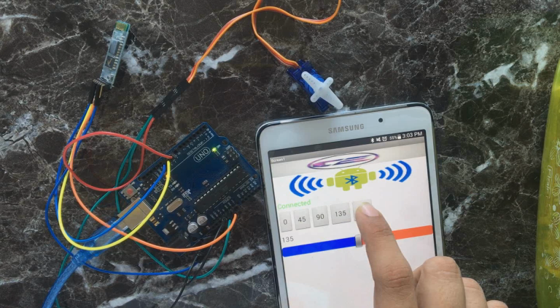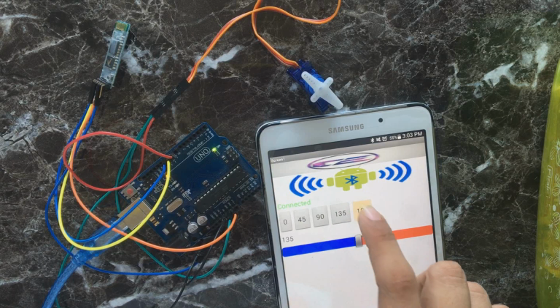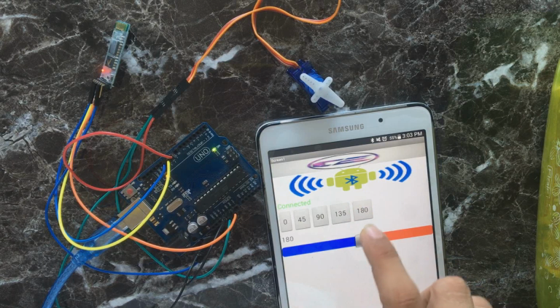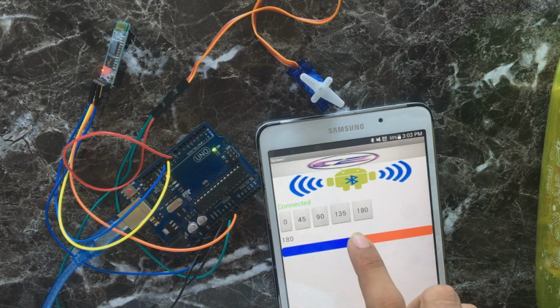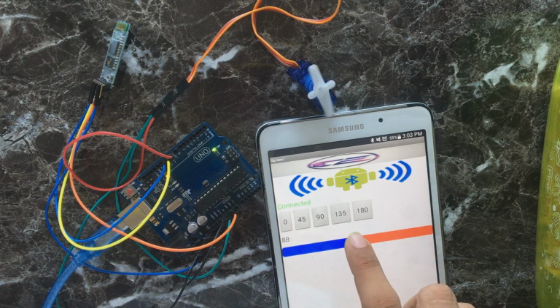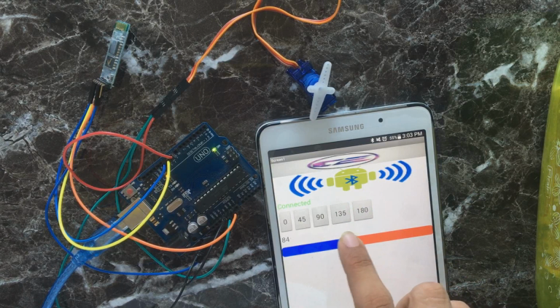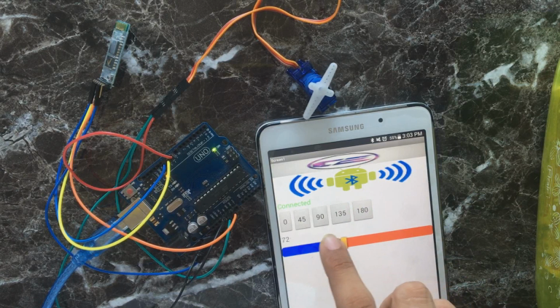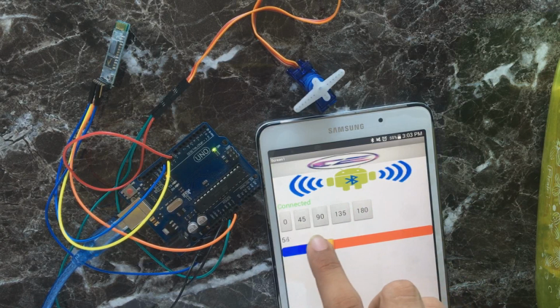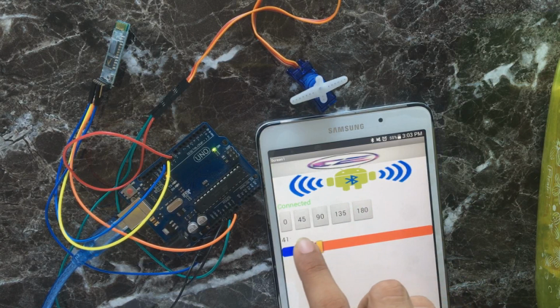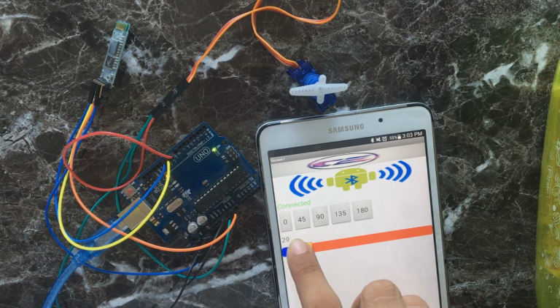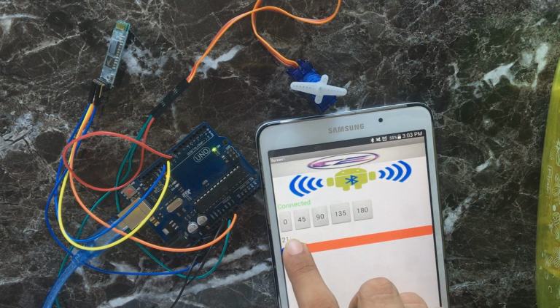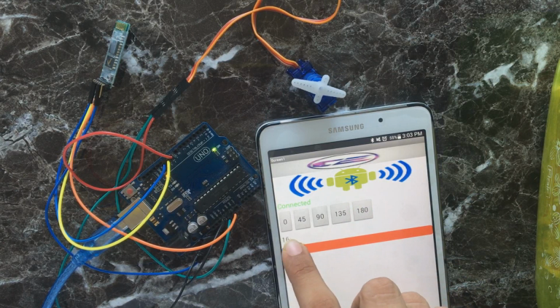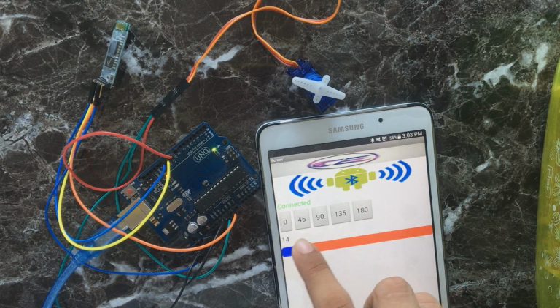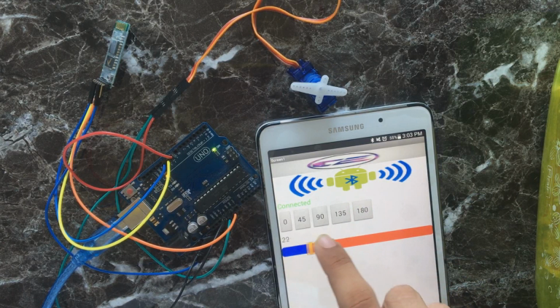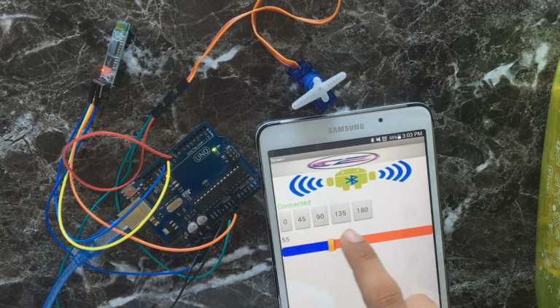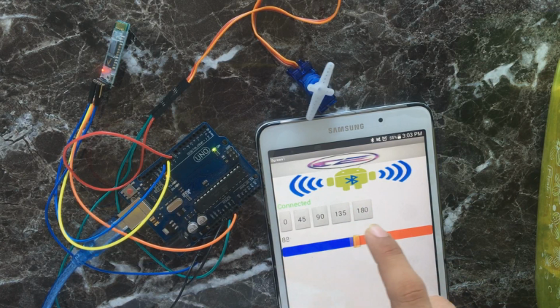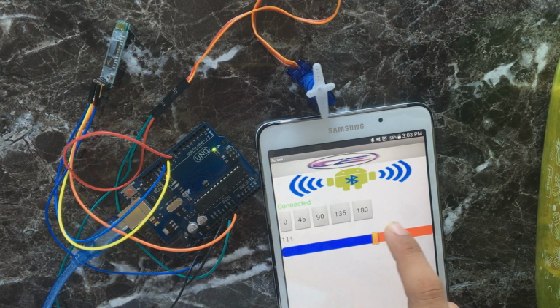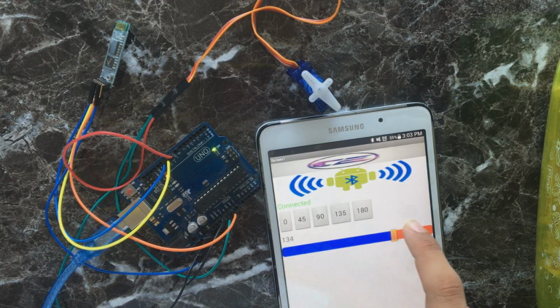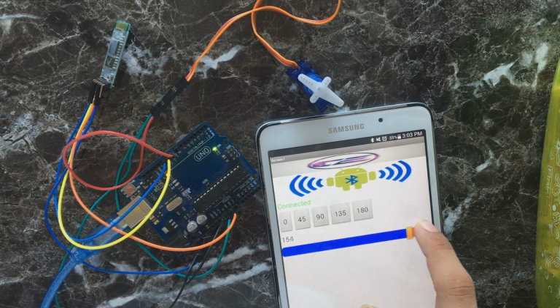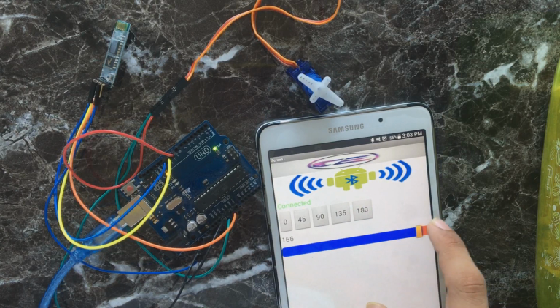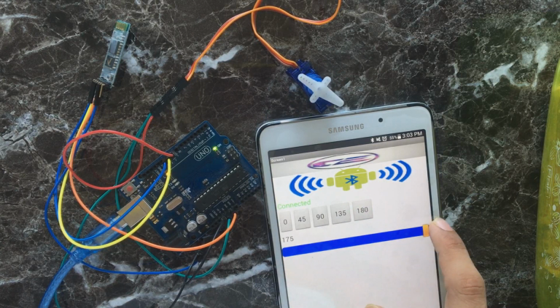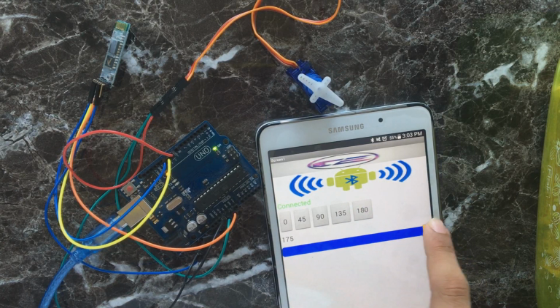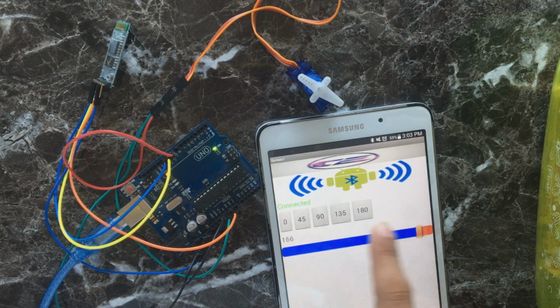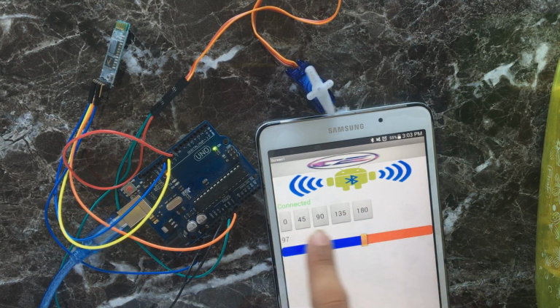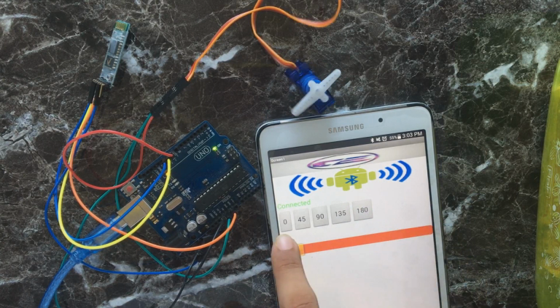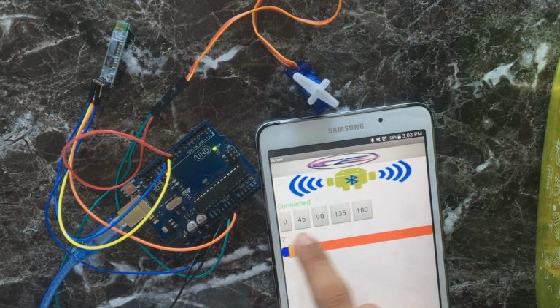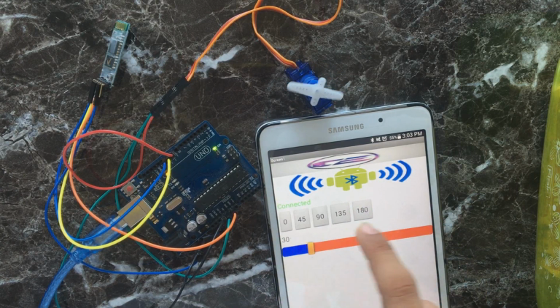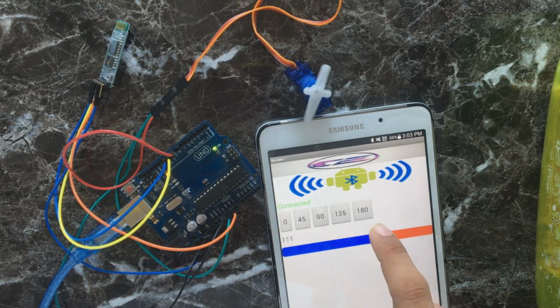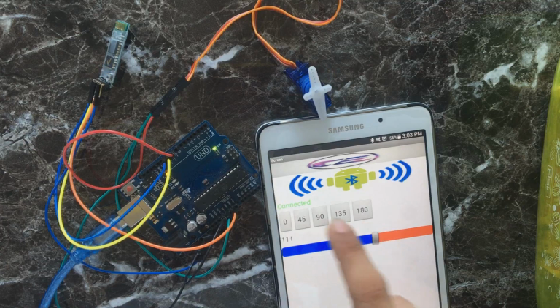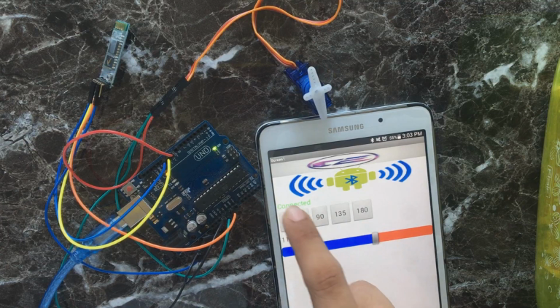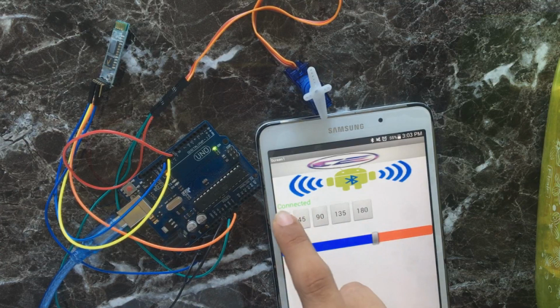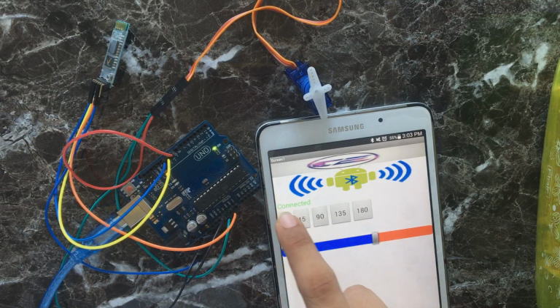Hi, I am from Click That Moment. Today I will show you how you can control a servo with Bluetooth.